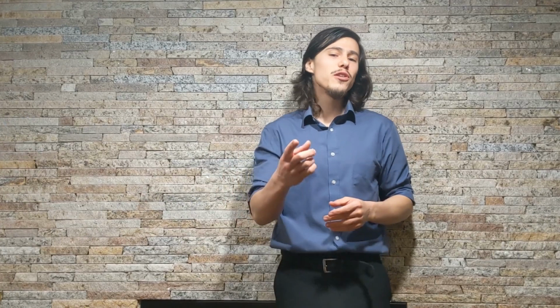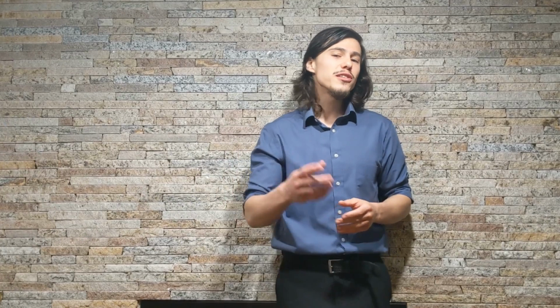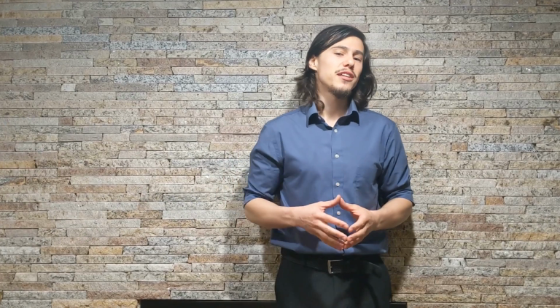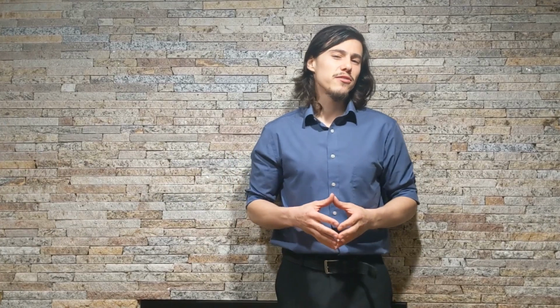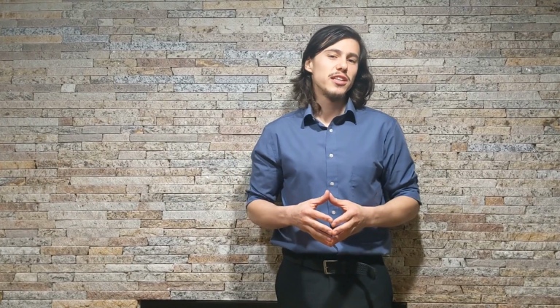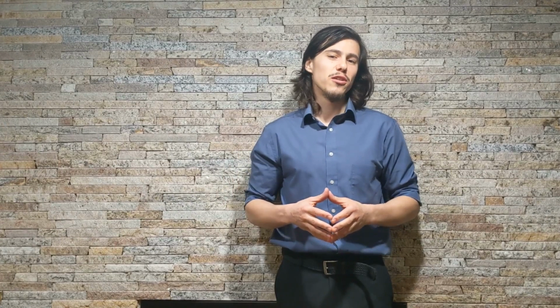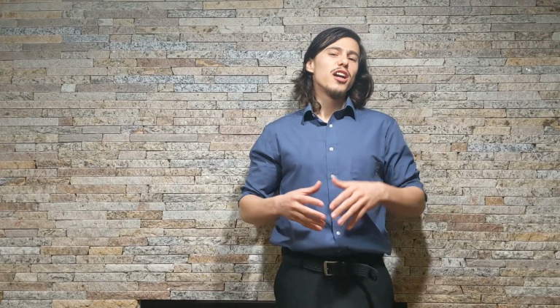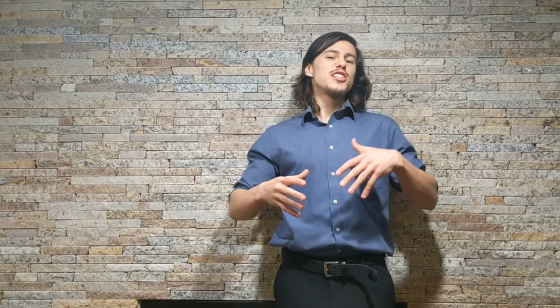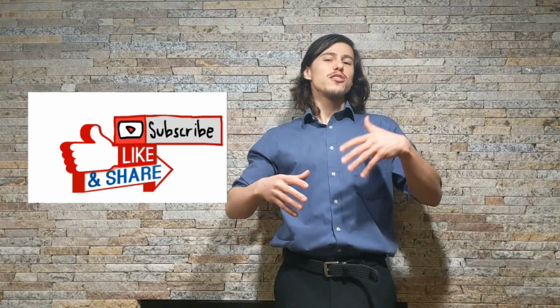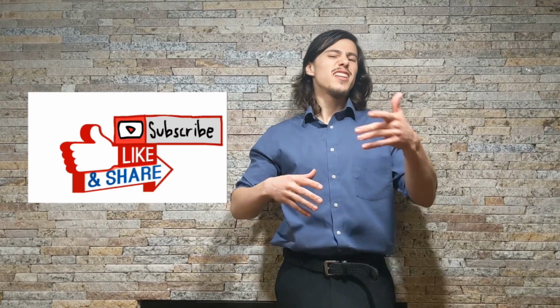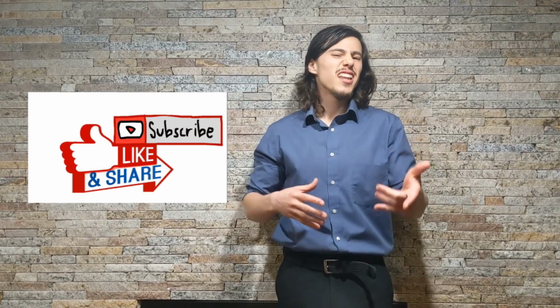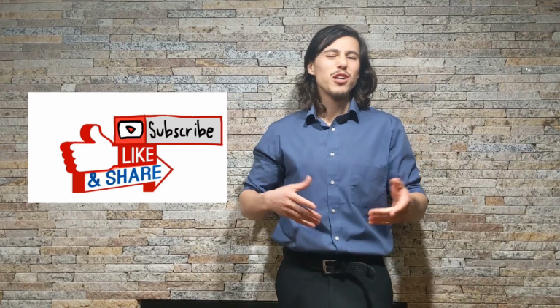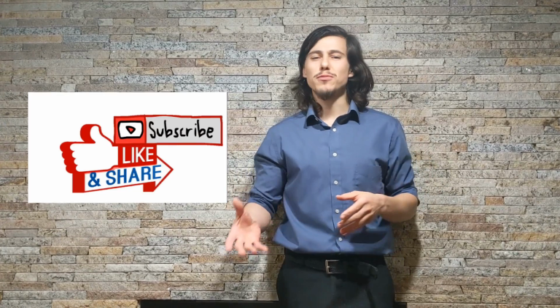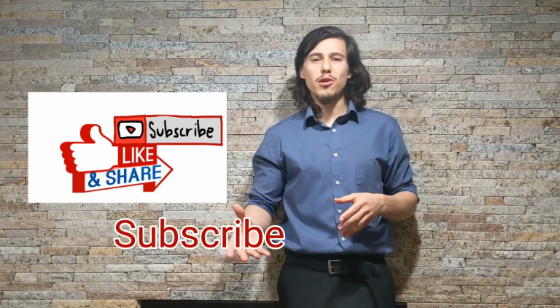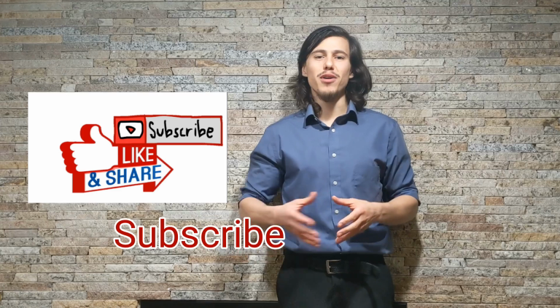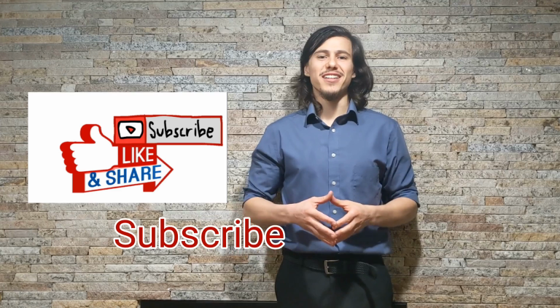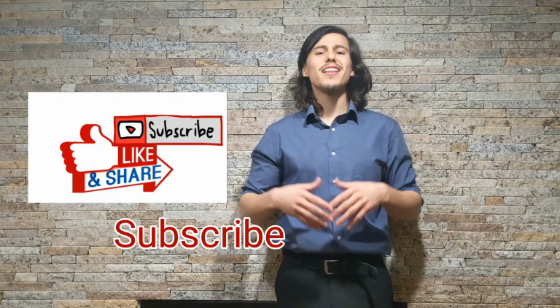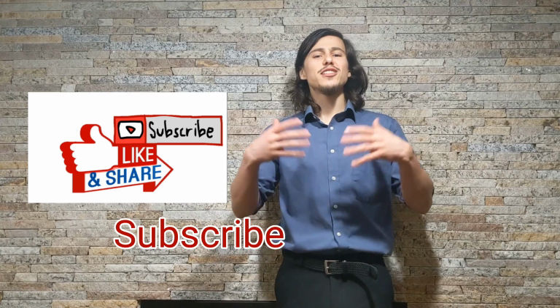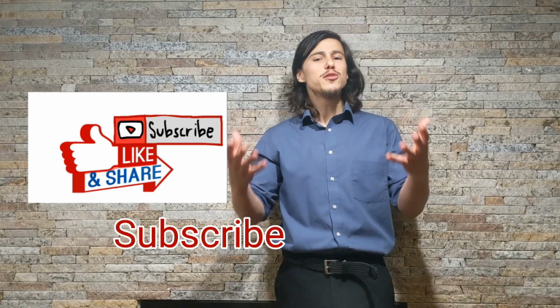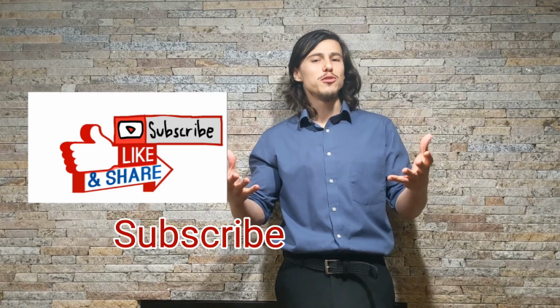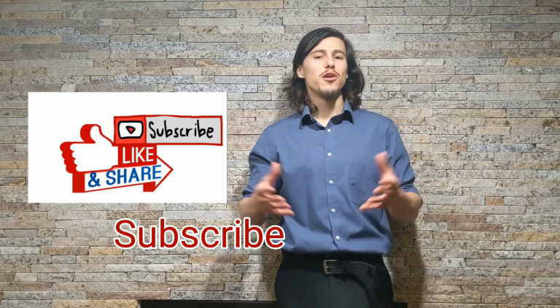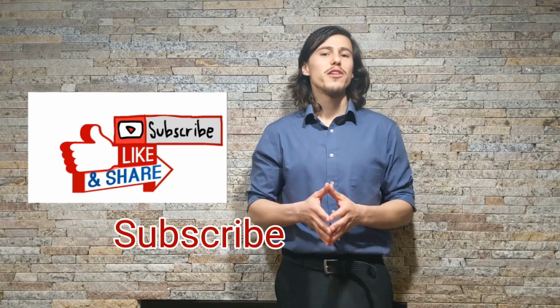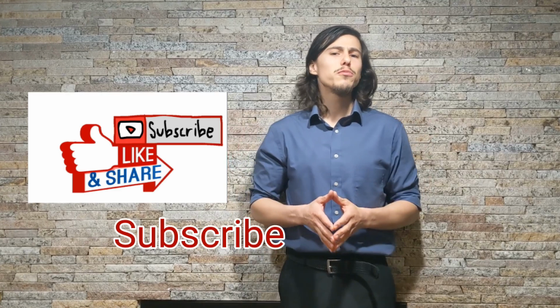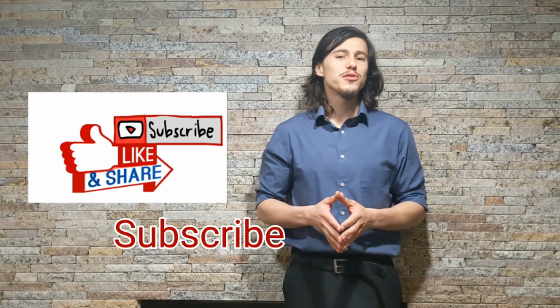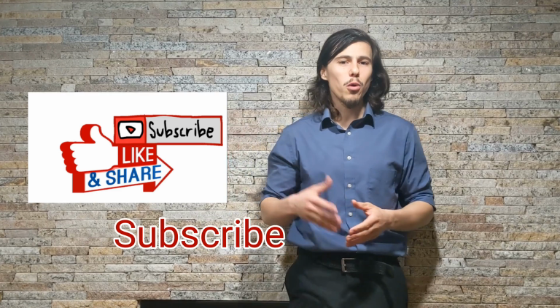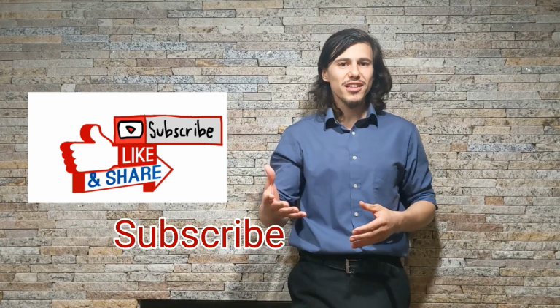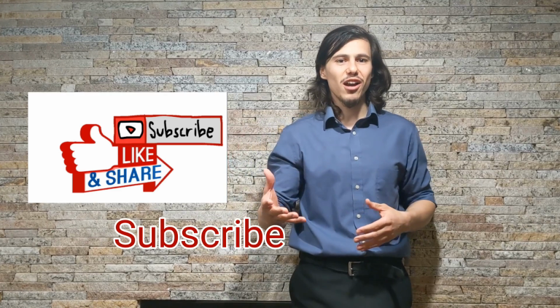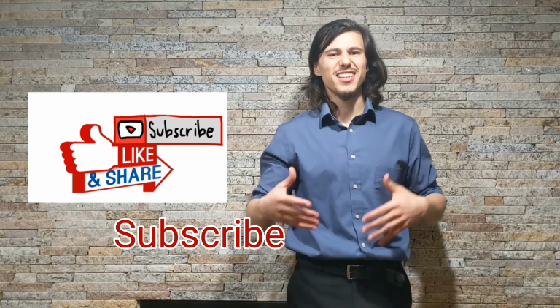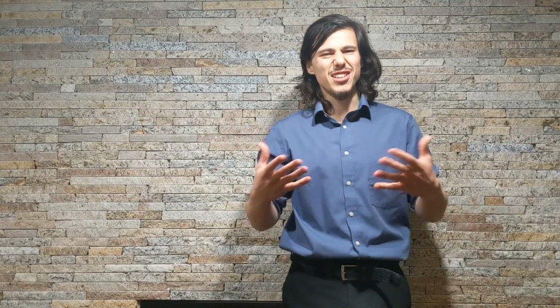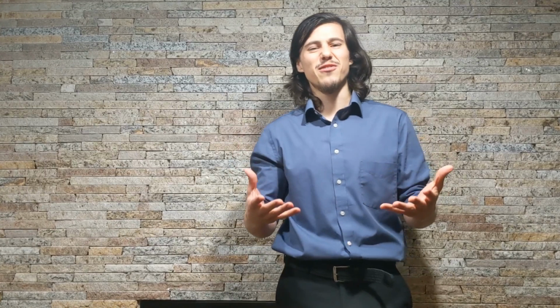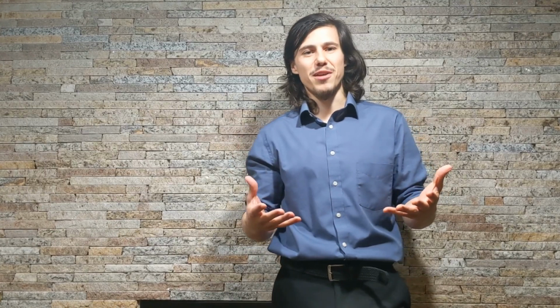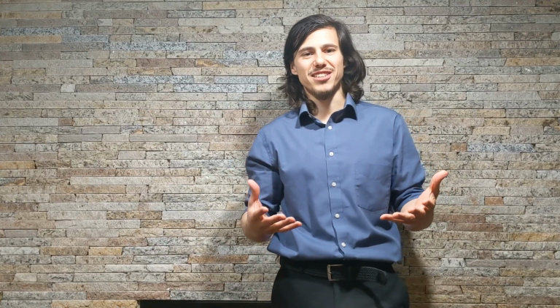If you learned something in this video, consider hitting the like or subscribe button. It lets YouTube know that we're producing quality content and good information.